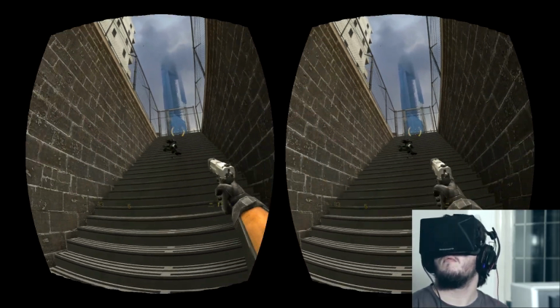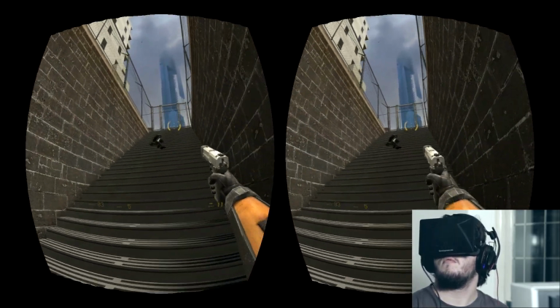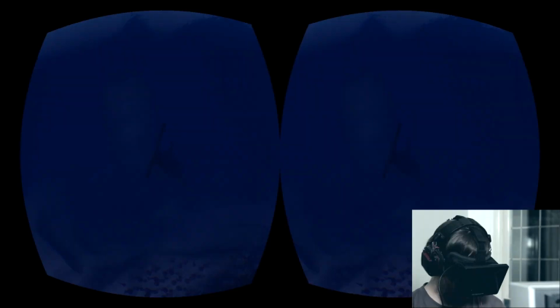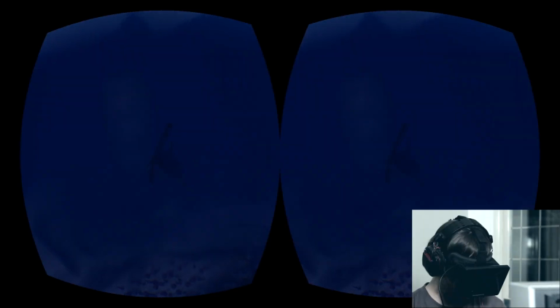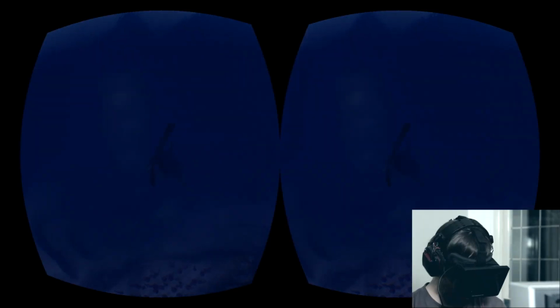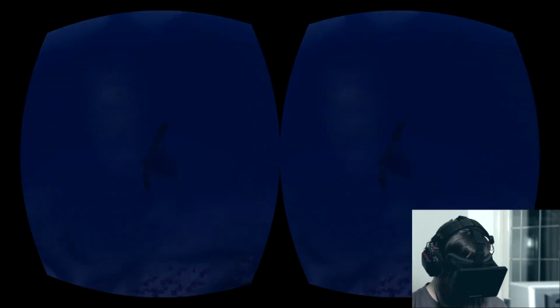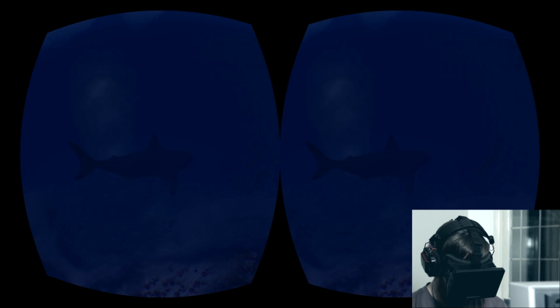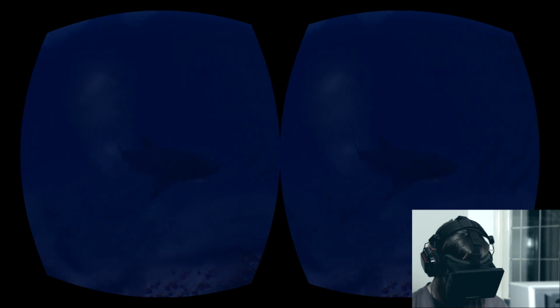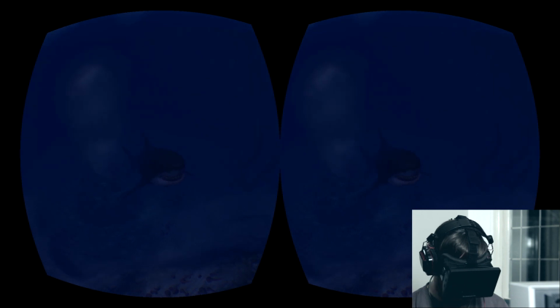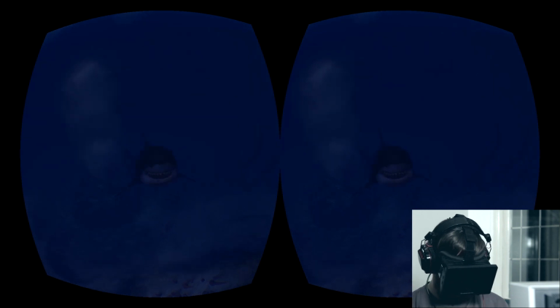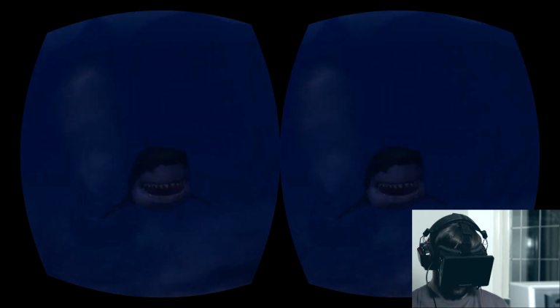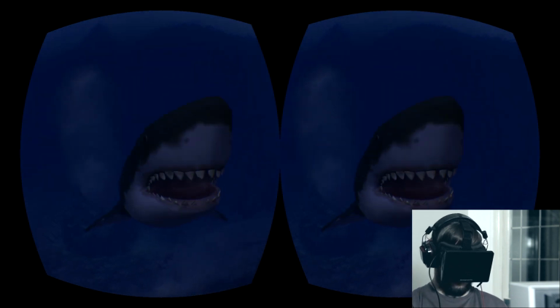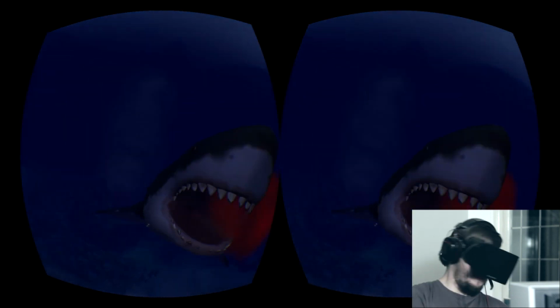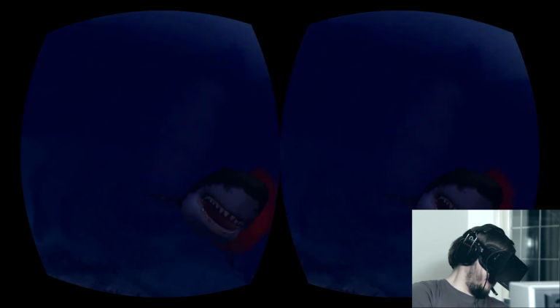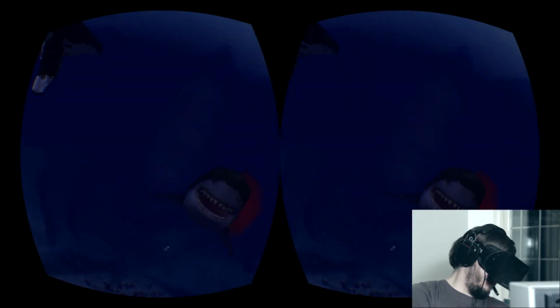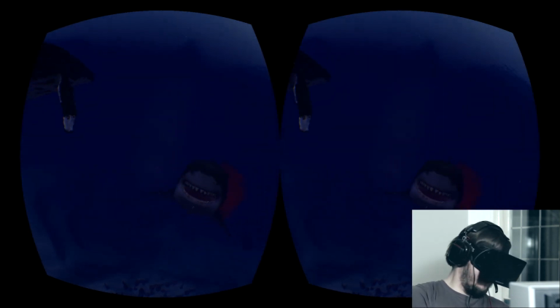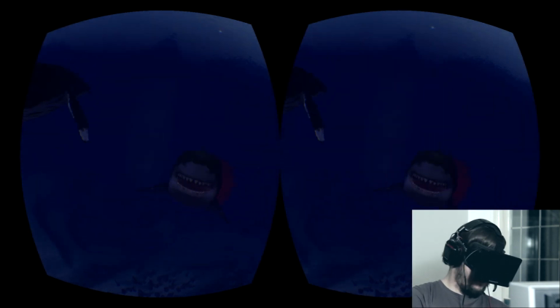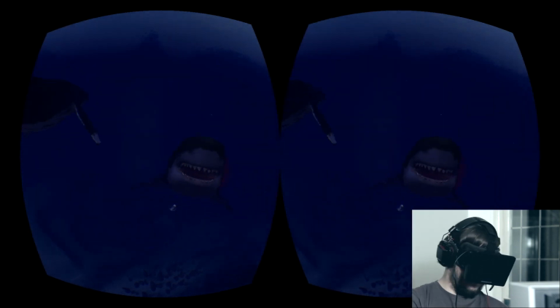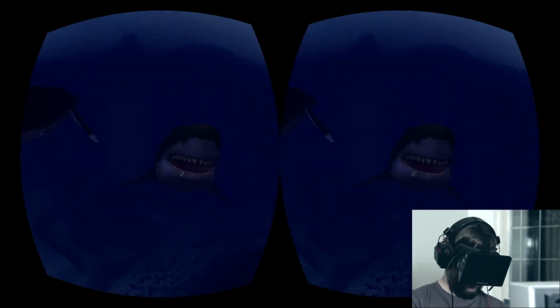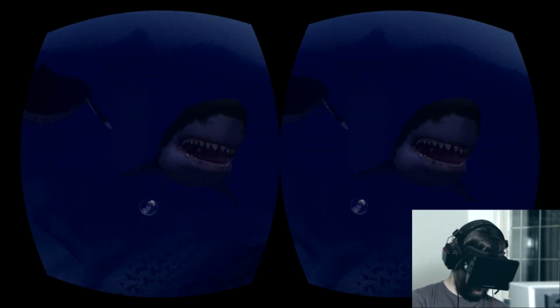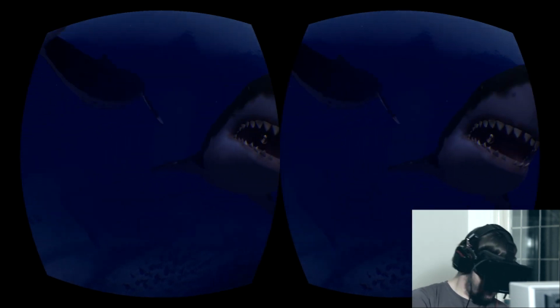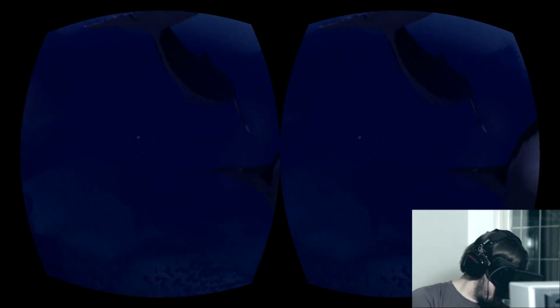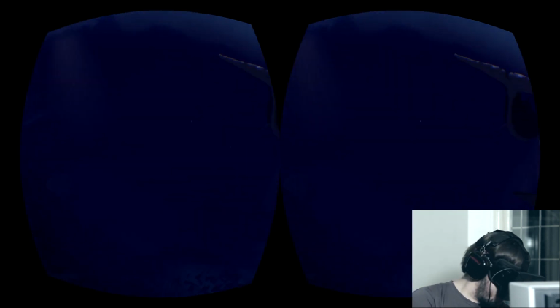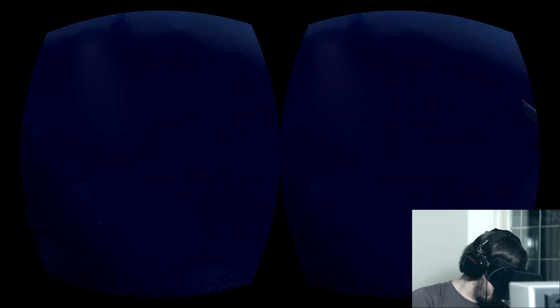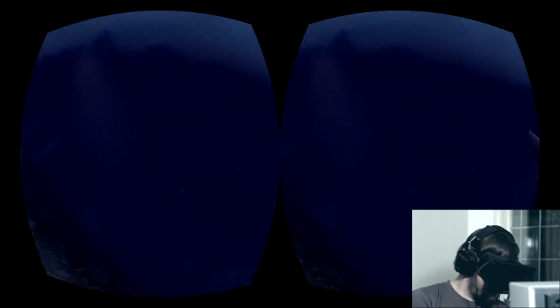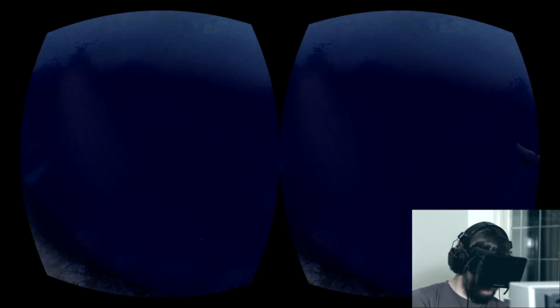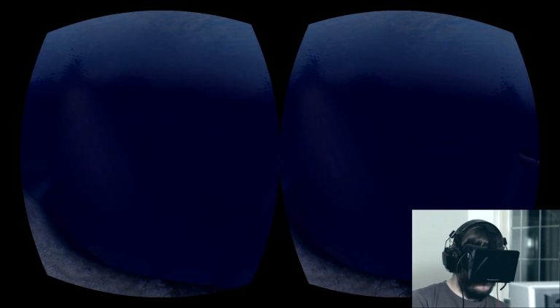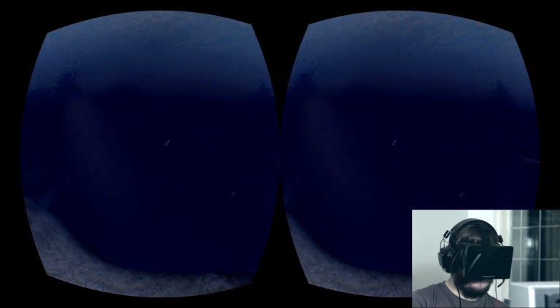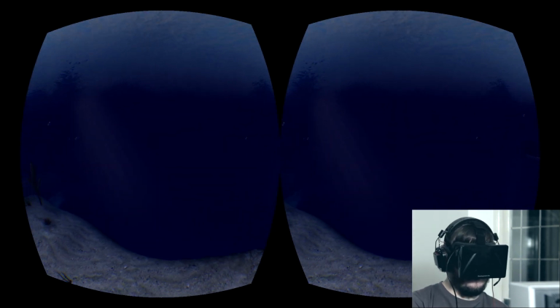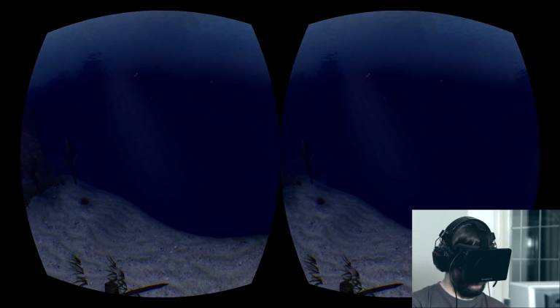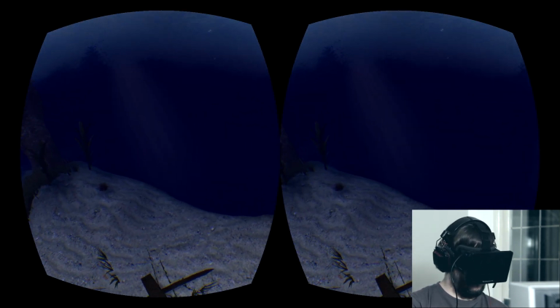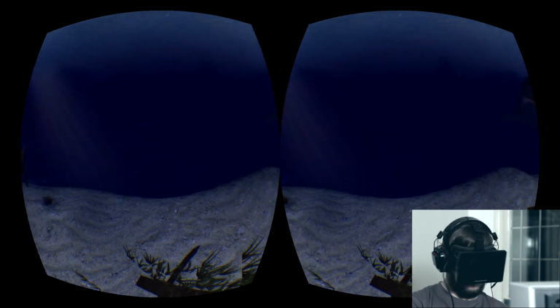Look out for some more videos about the Oculus Rift in the future, where I'll be looking at some of the best tech demos, games and experiences that are available for the device.